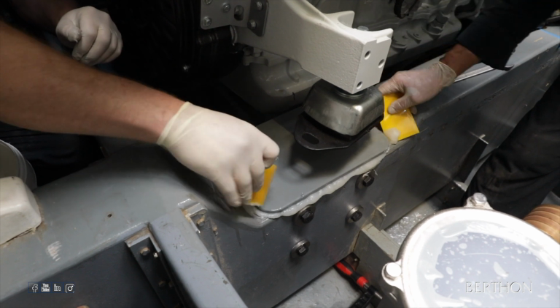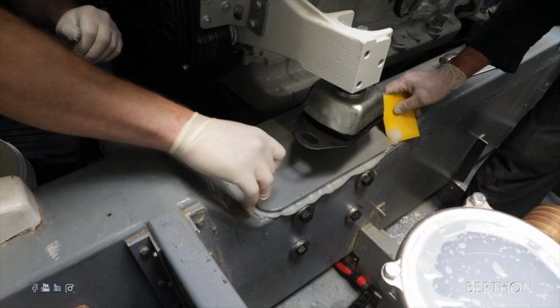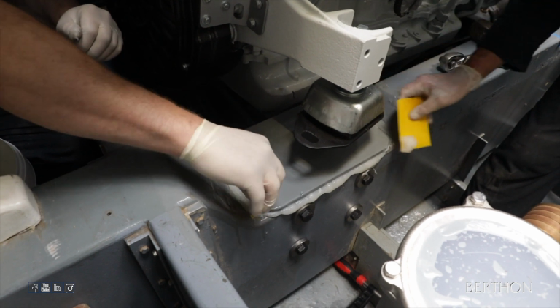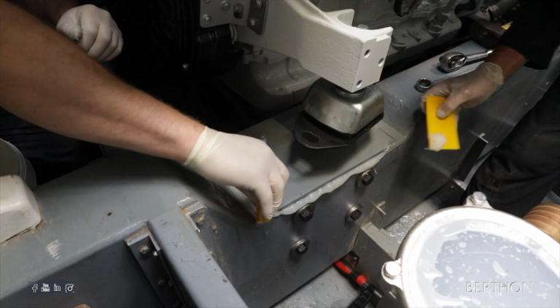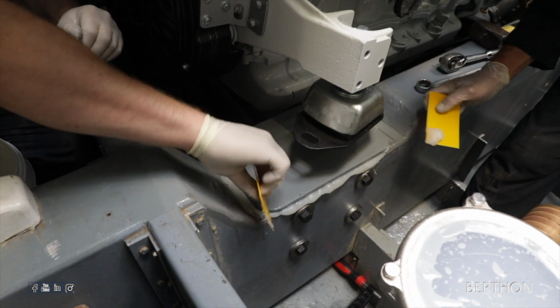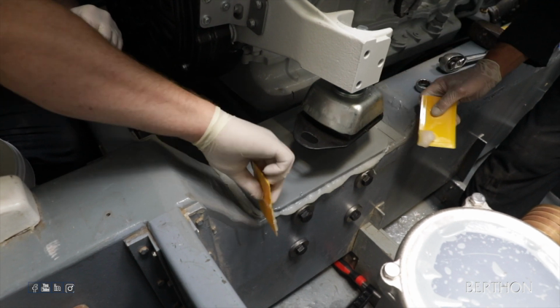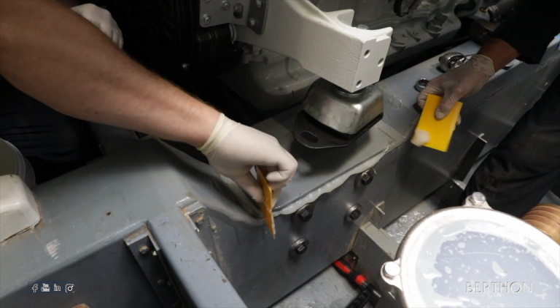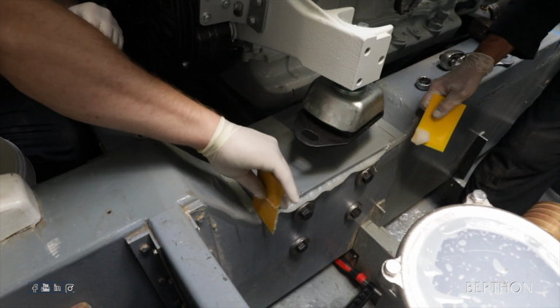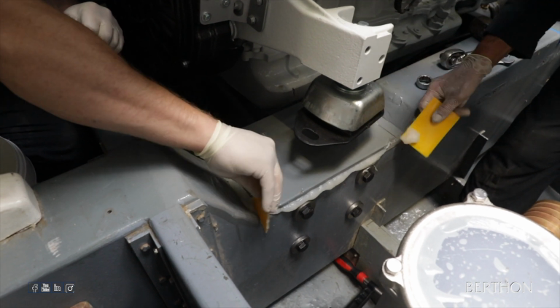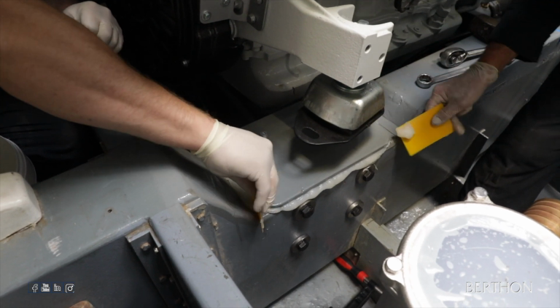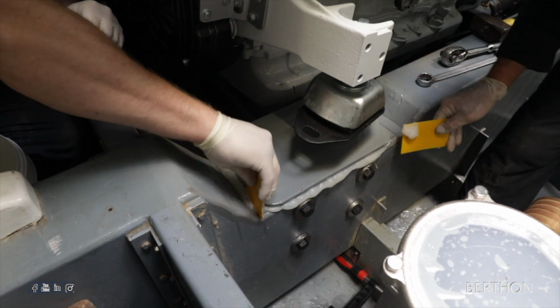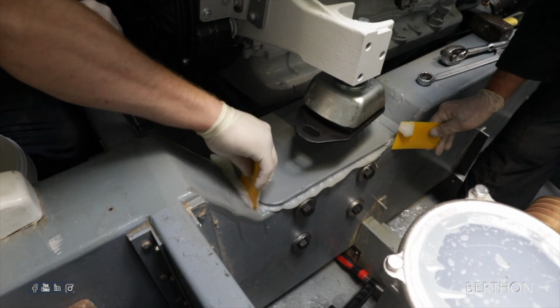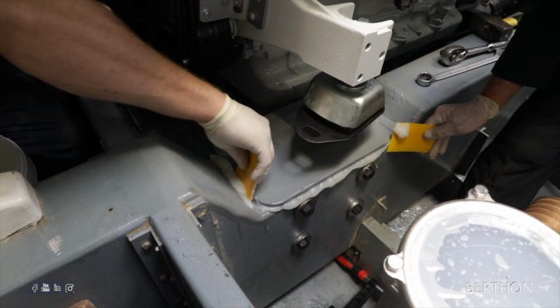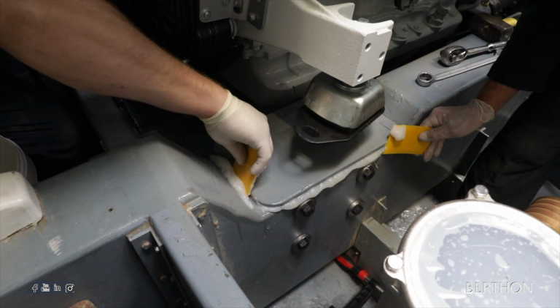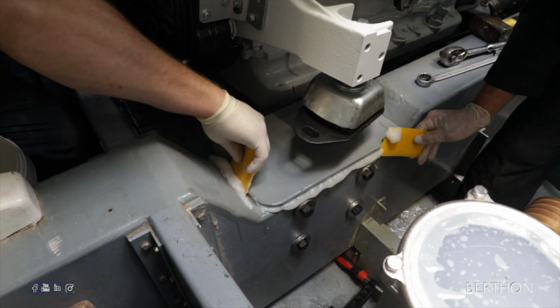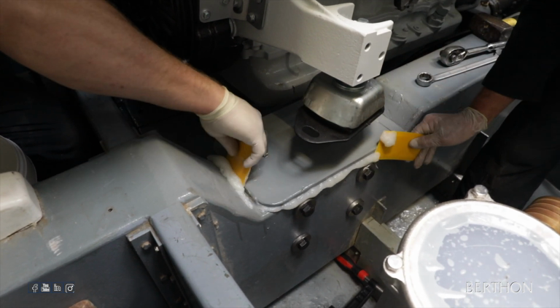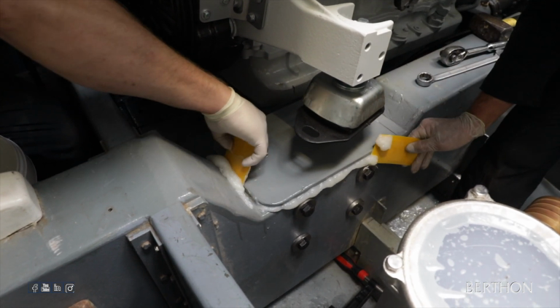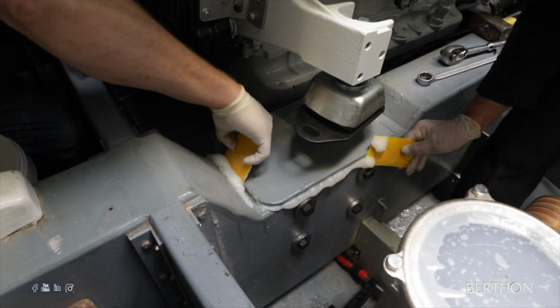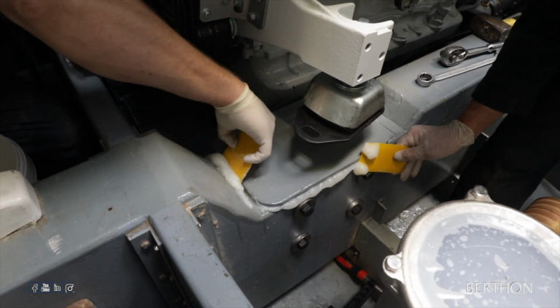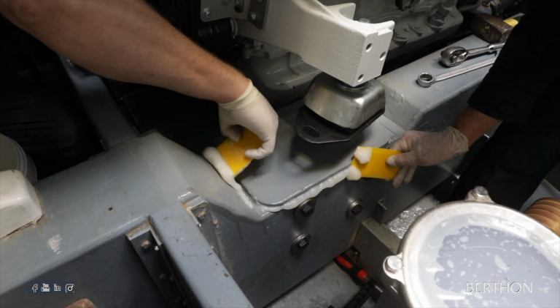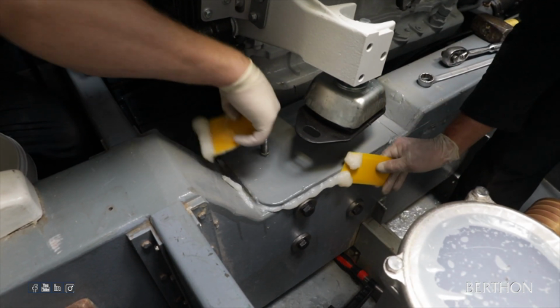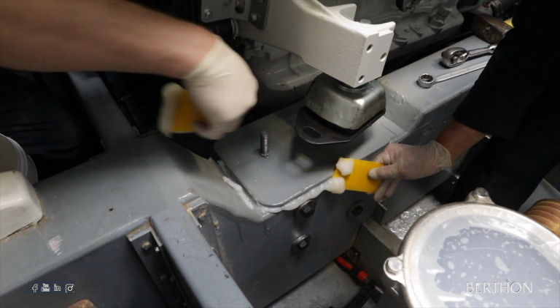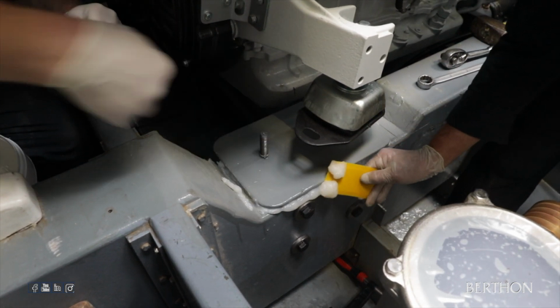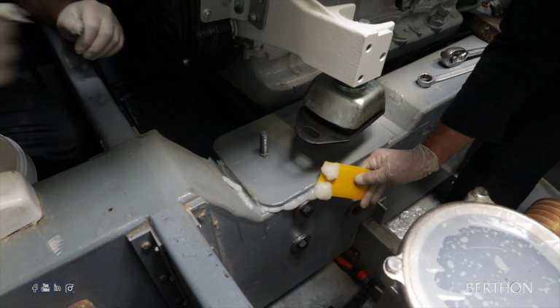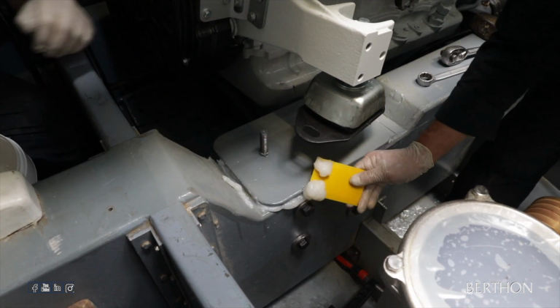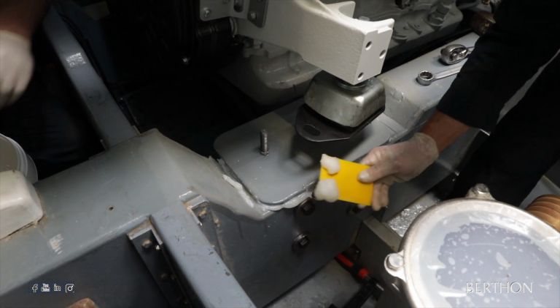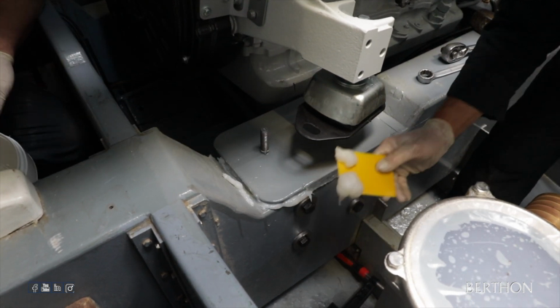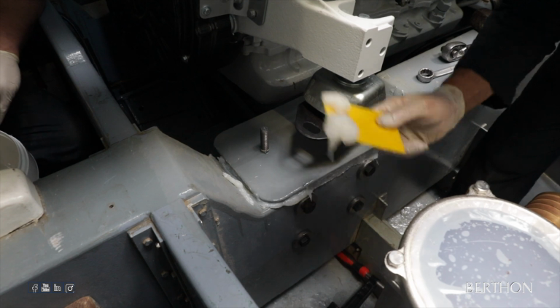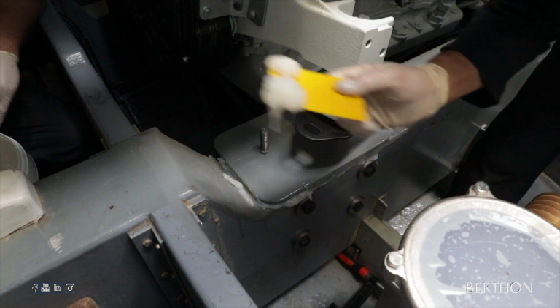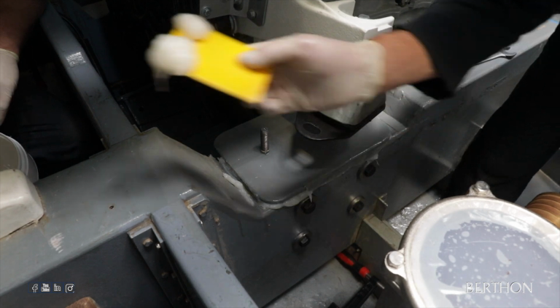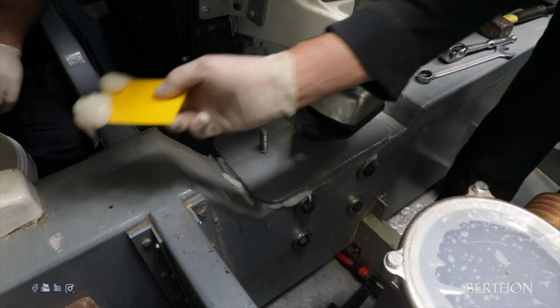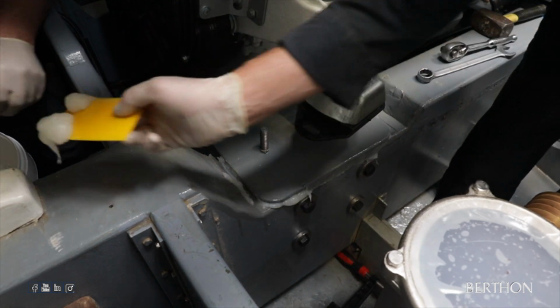All excess resin was cleaned off. This process was repeated four times for each engine.